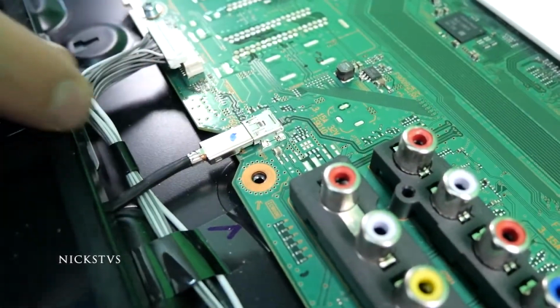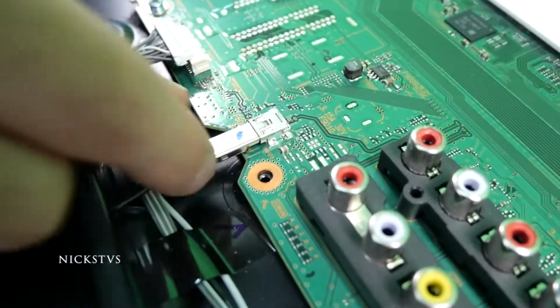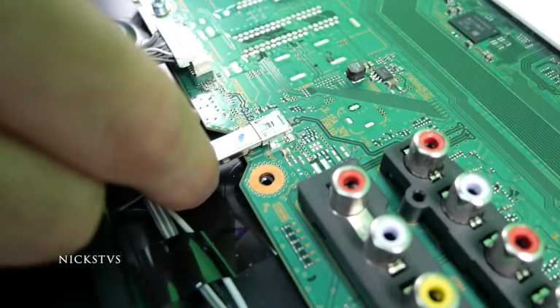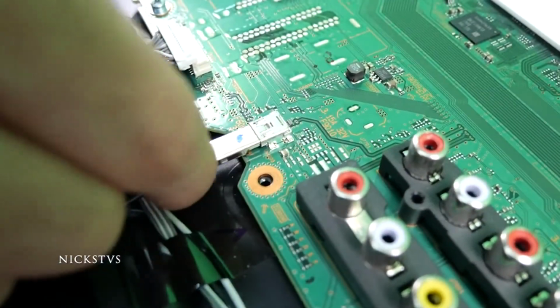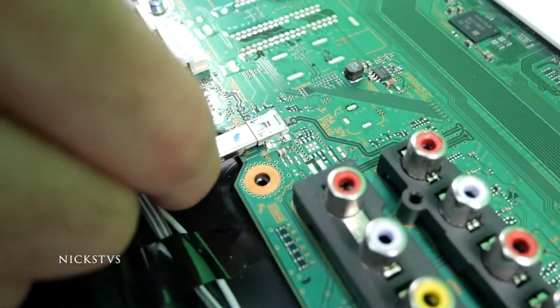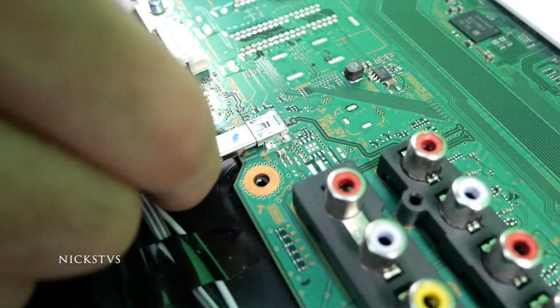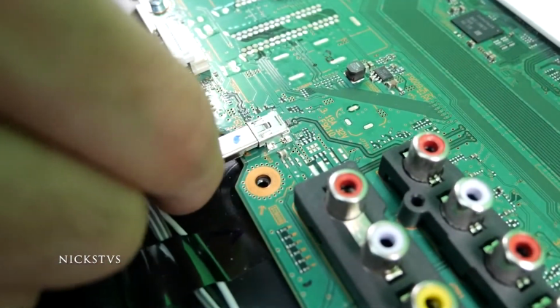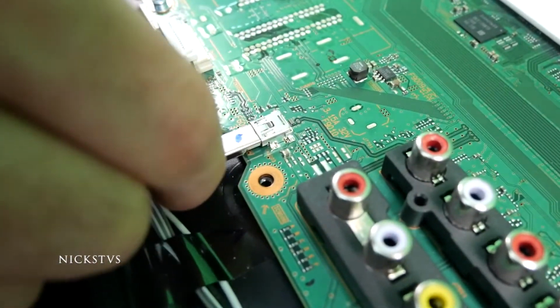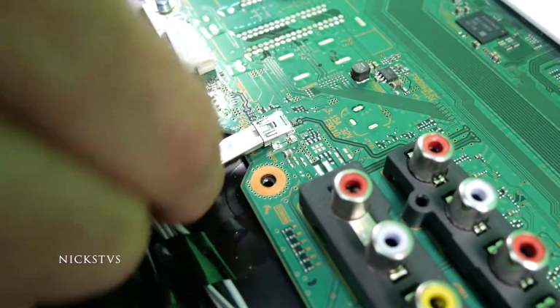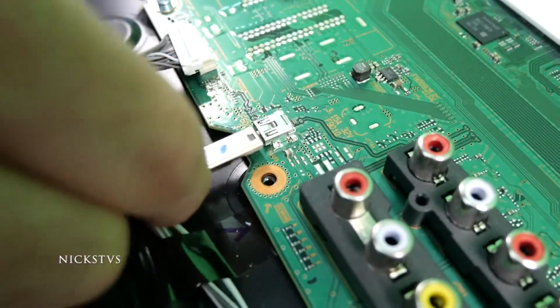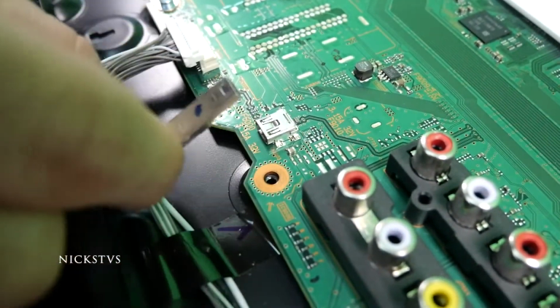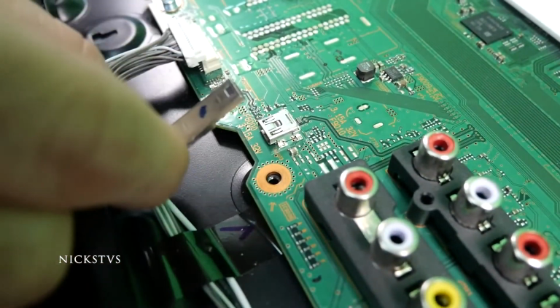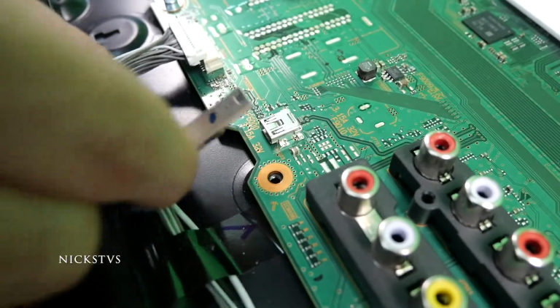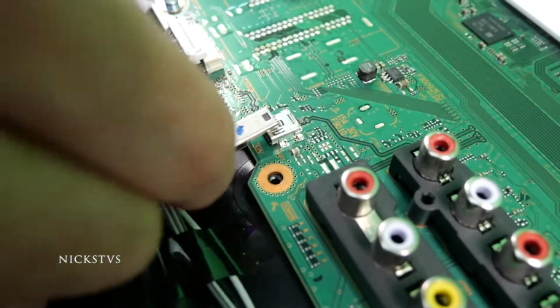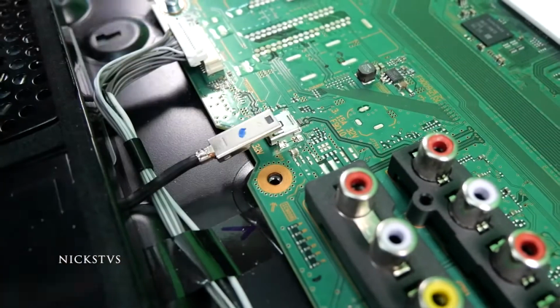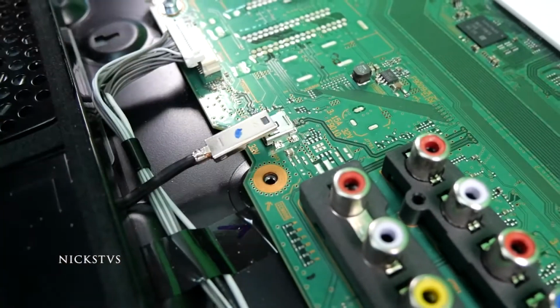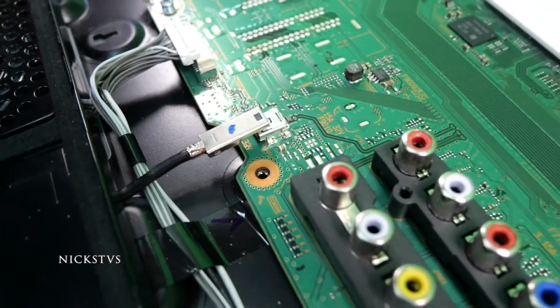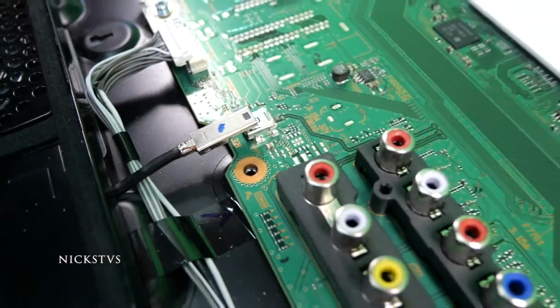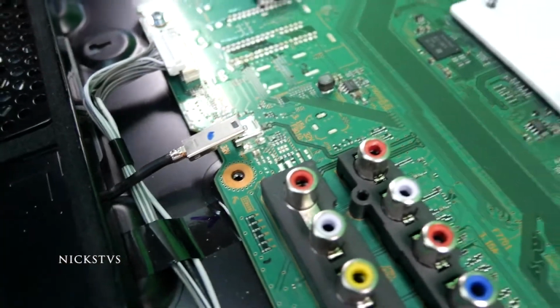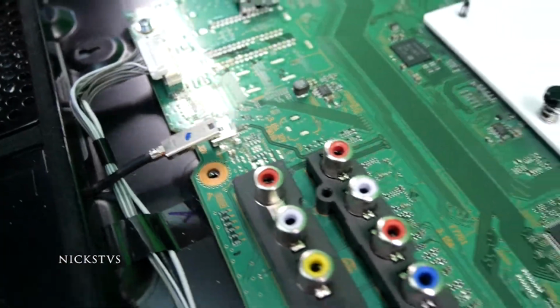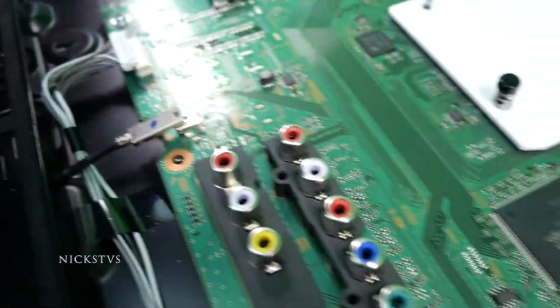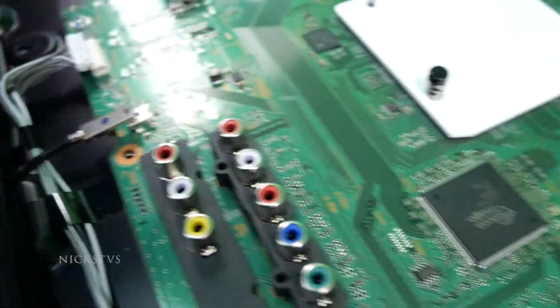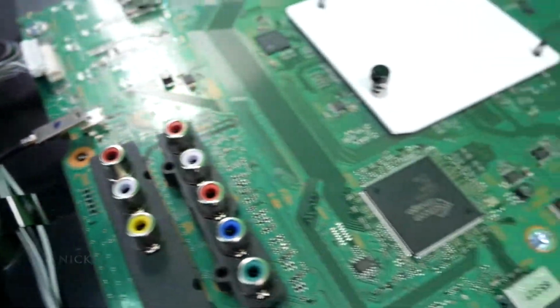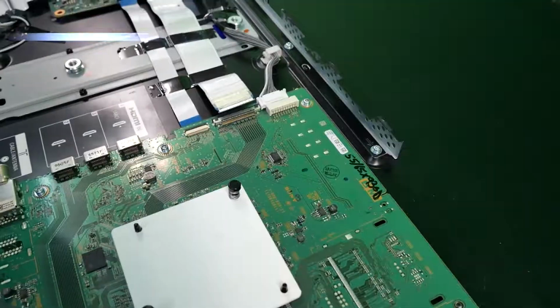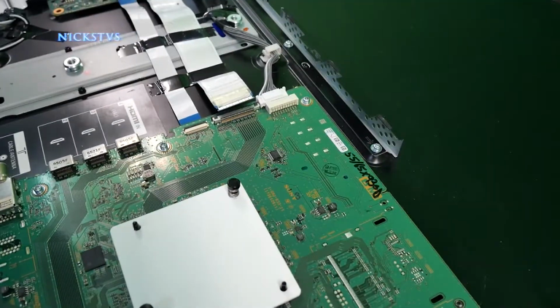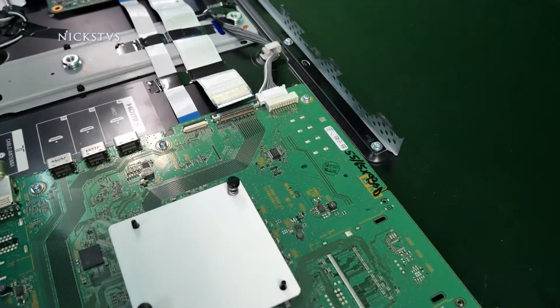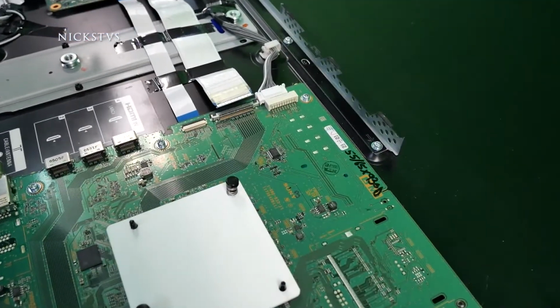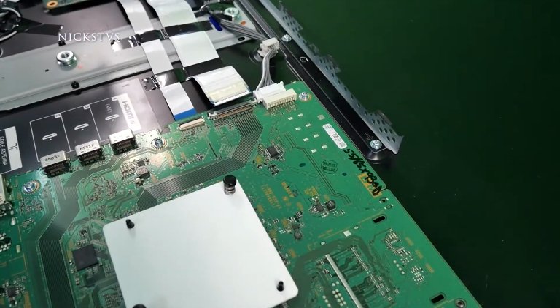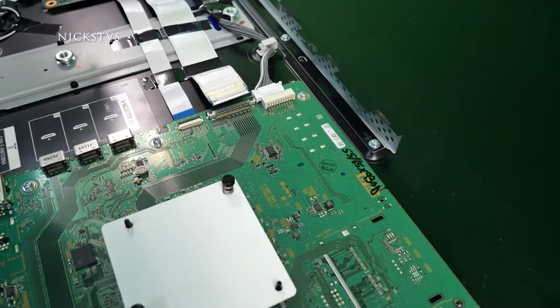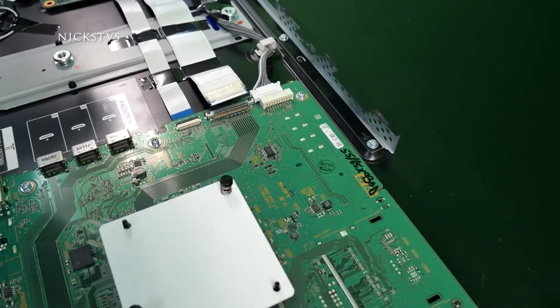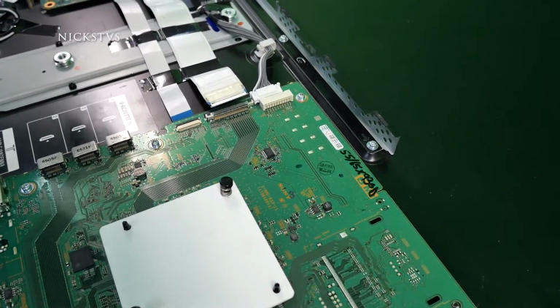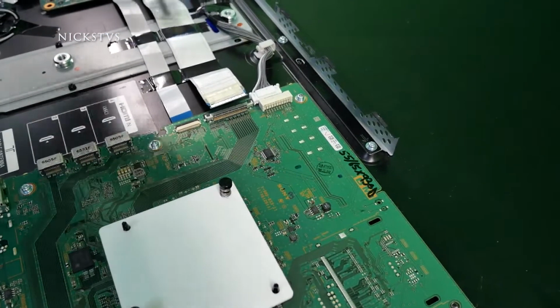This one just pulls right out and that's it. Now let's go ahead and remove the screws.